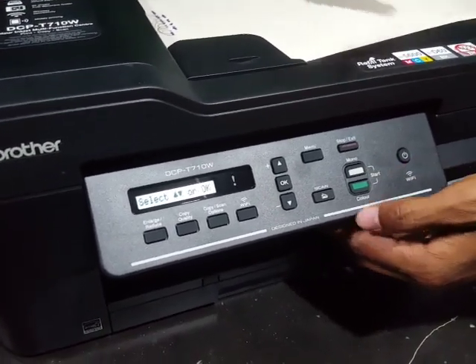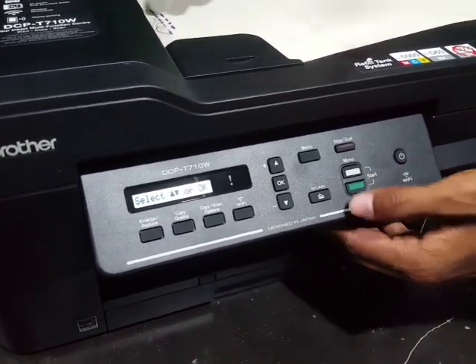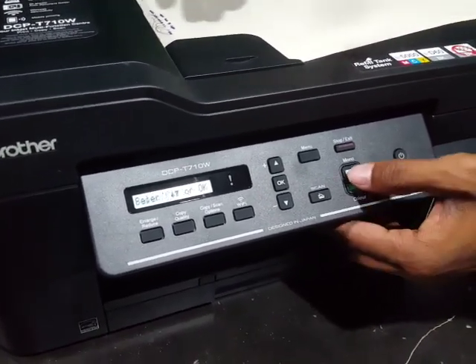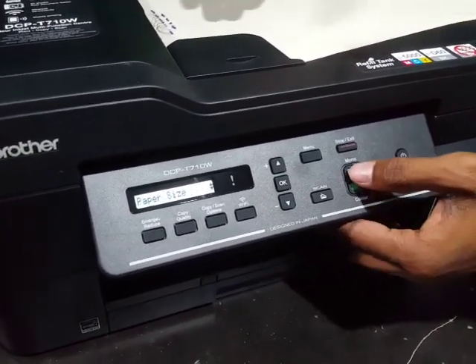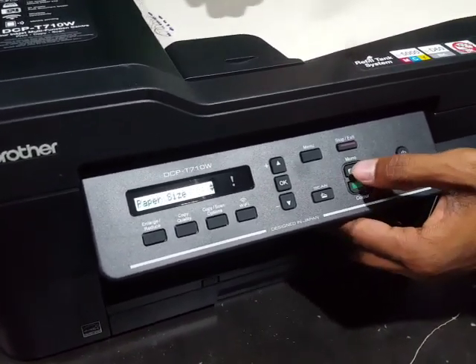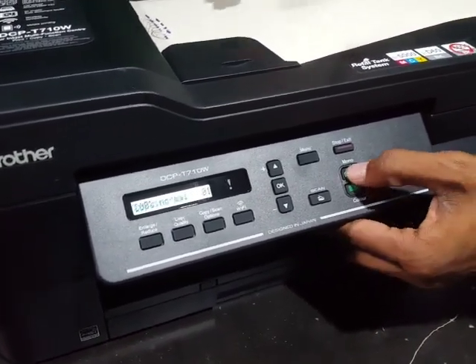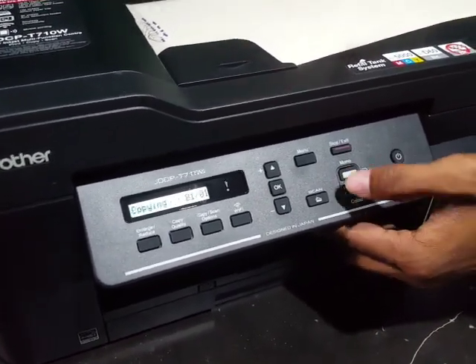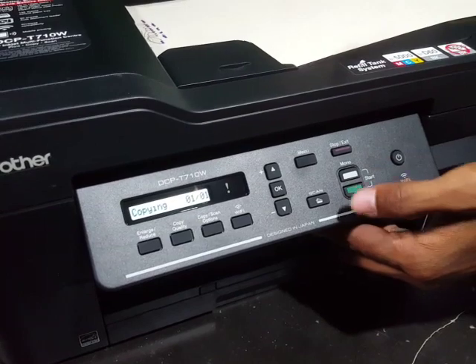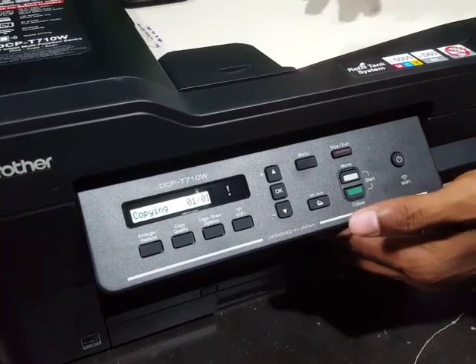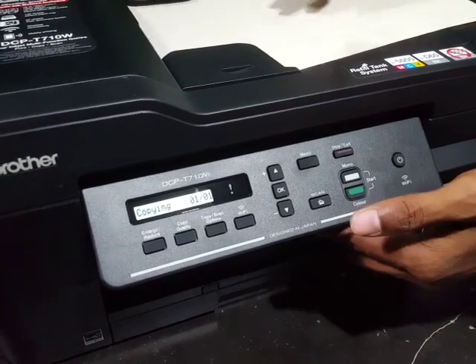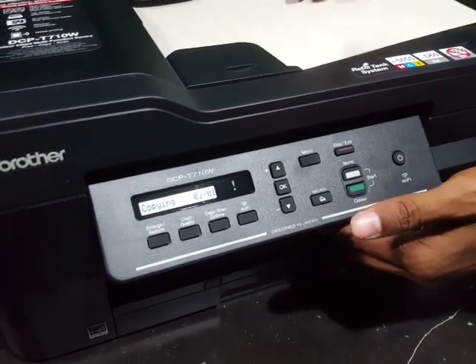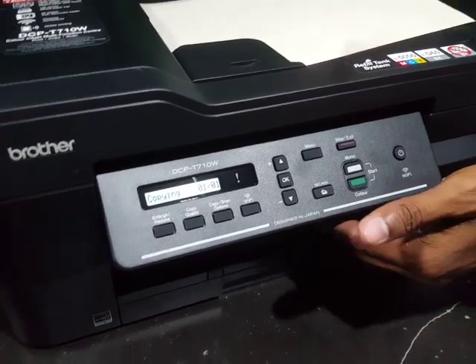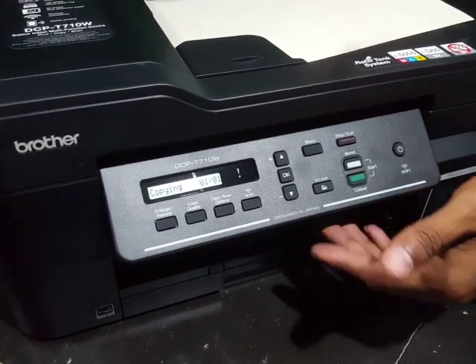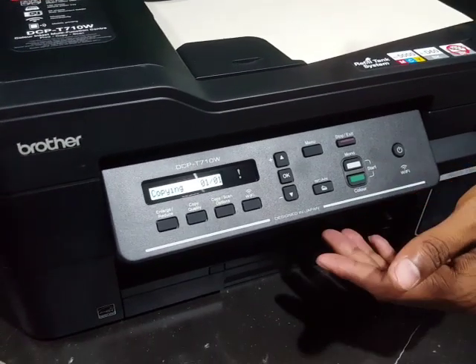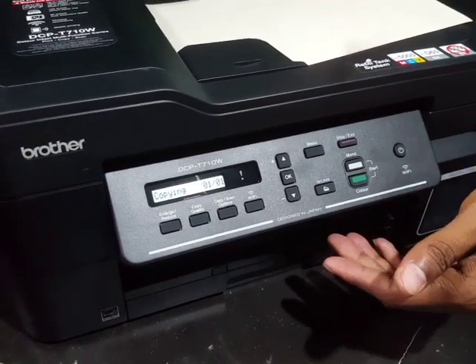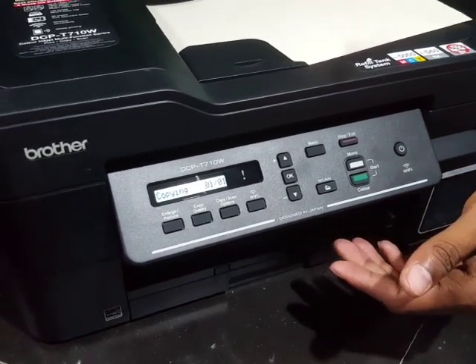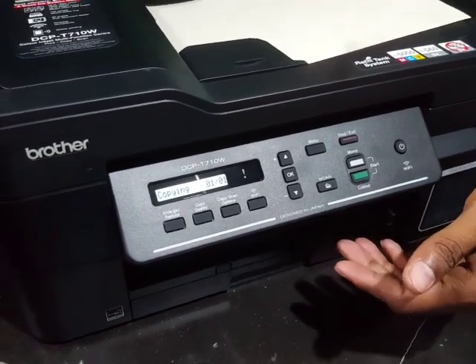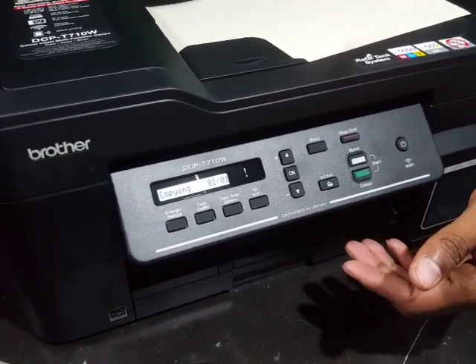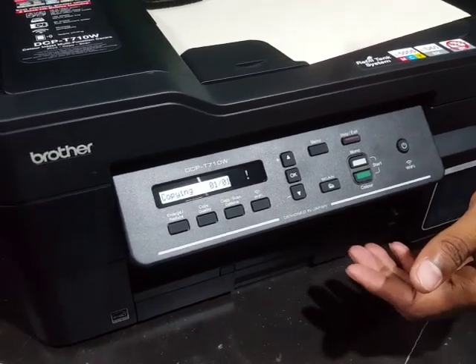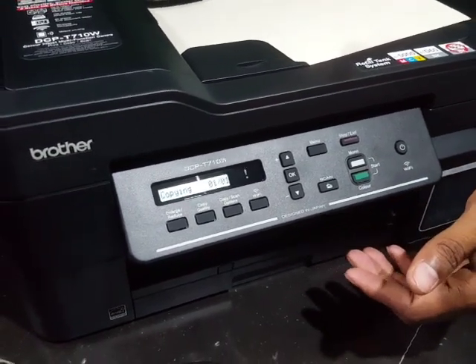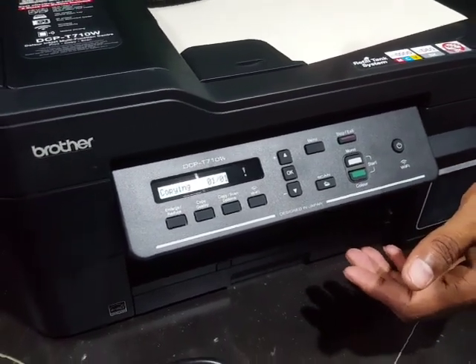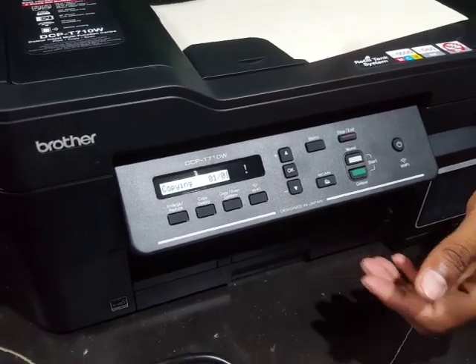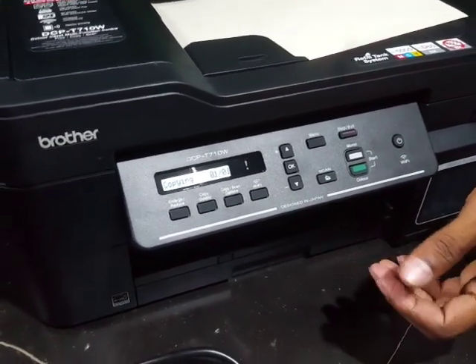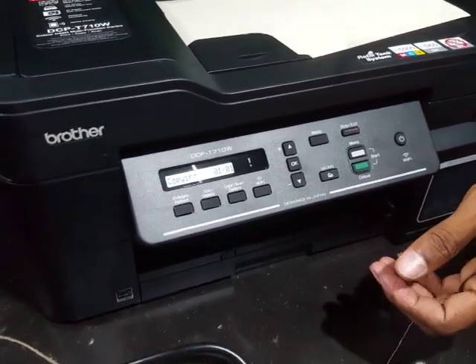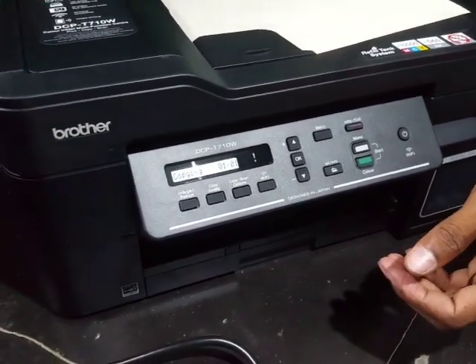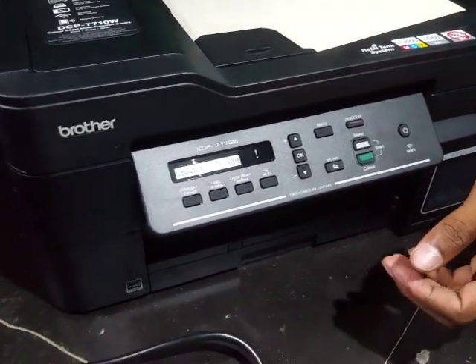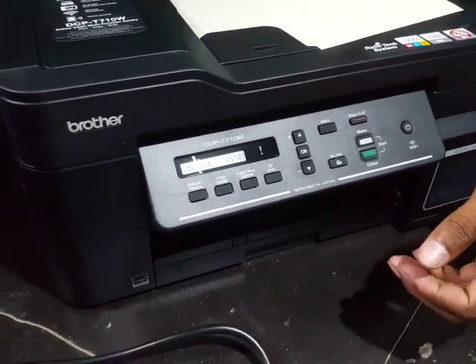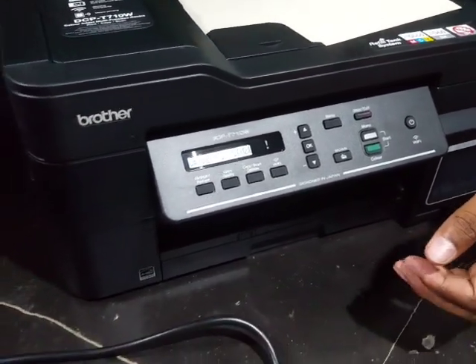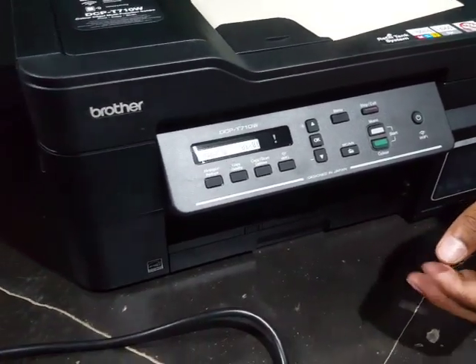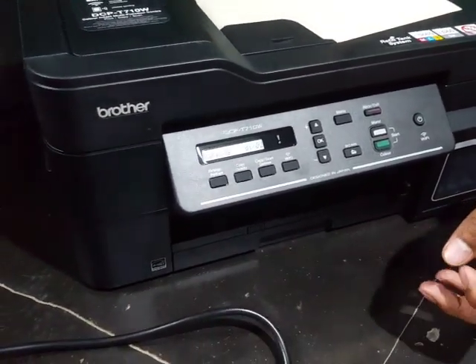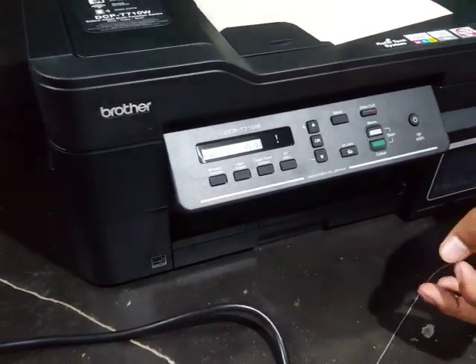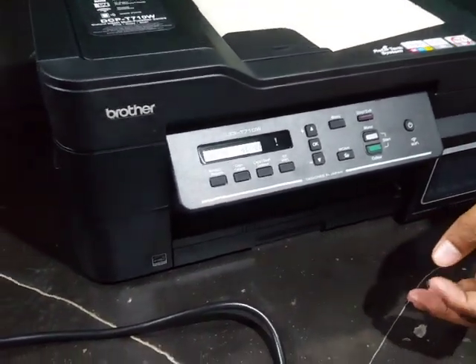This option is for mono printing and this one is for color. First I'm going to do it in mono. I'll plug it in and place the paper.